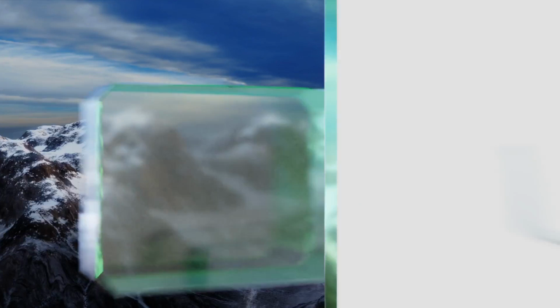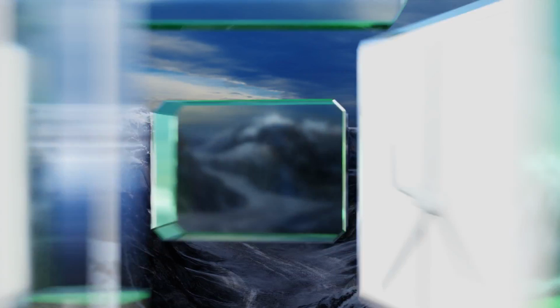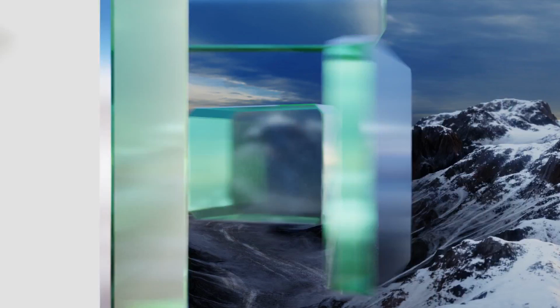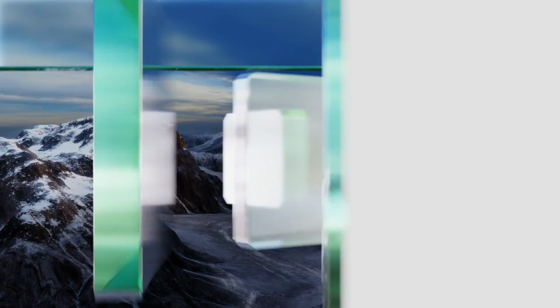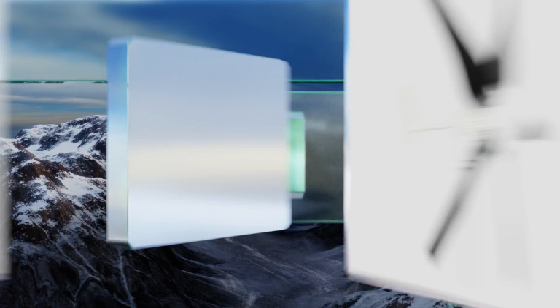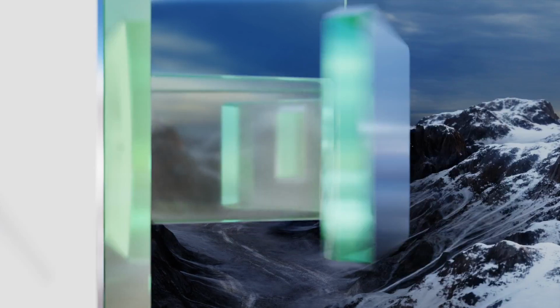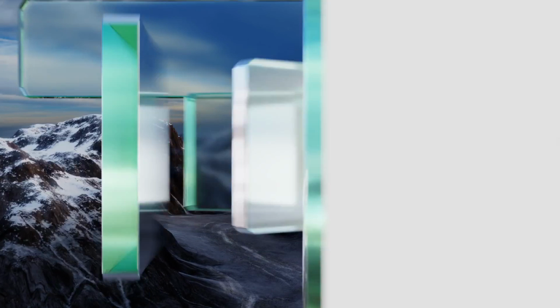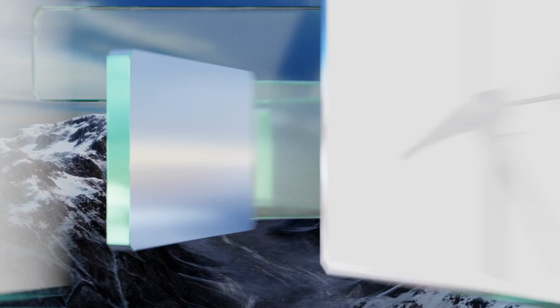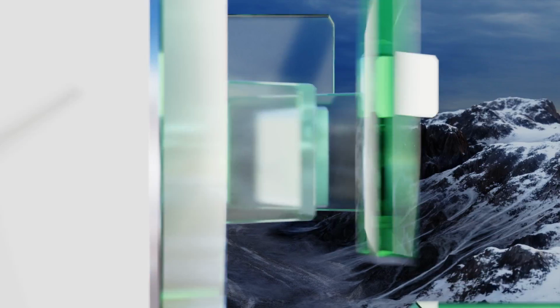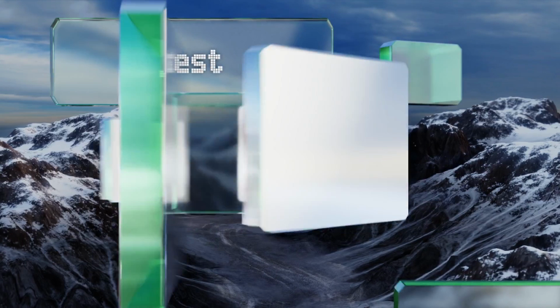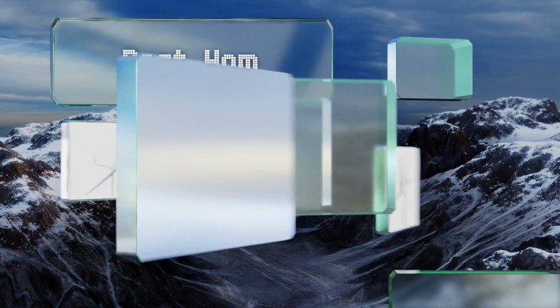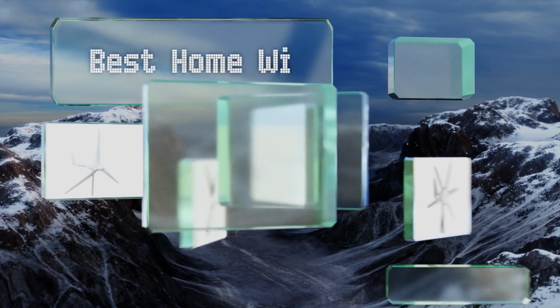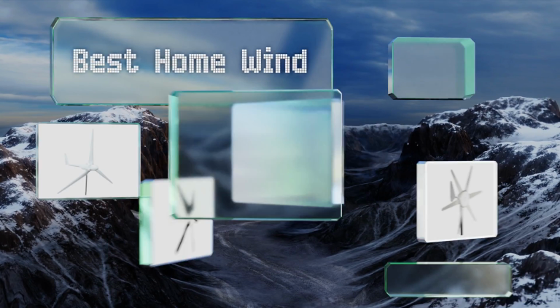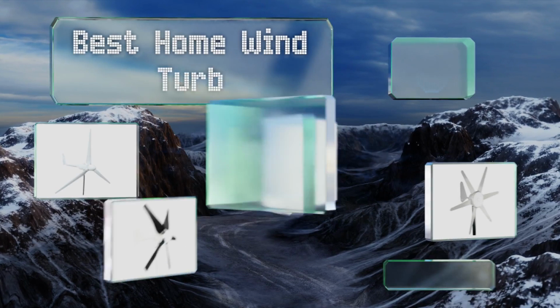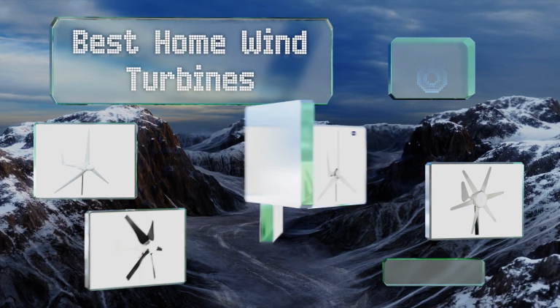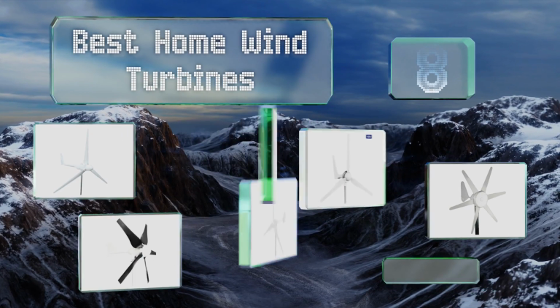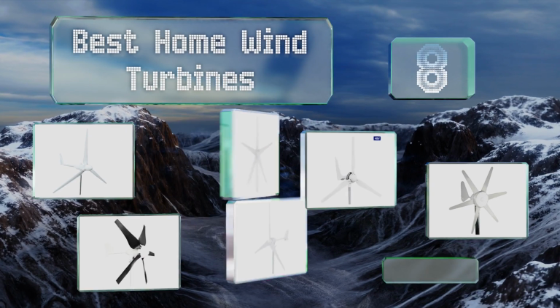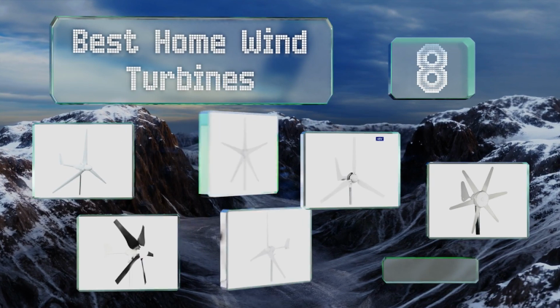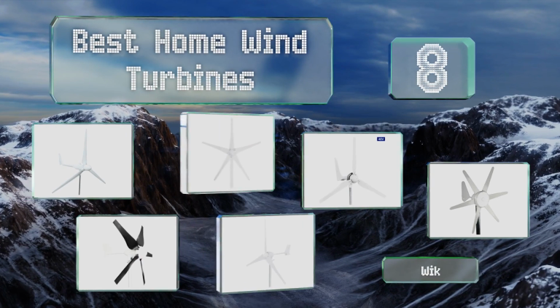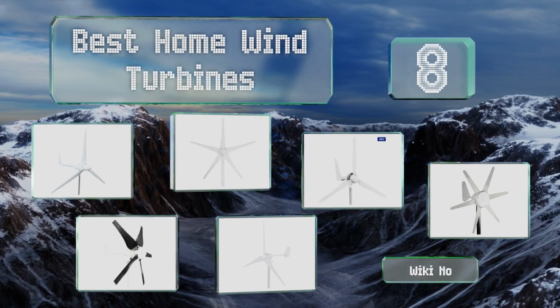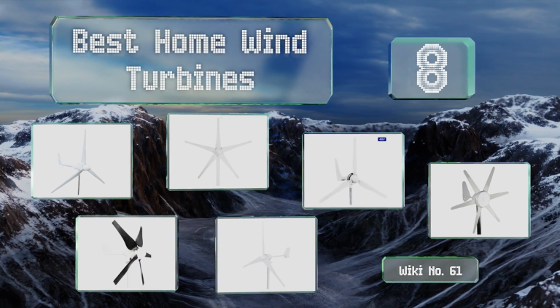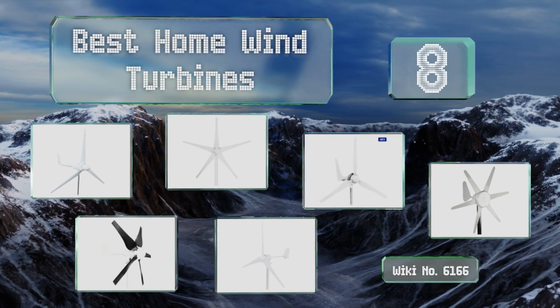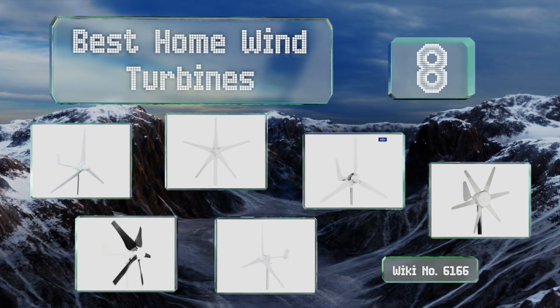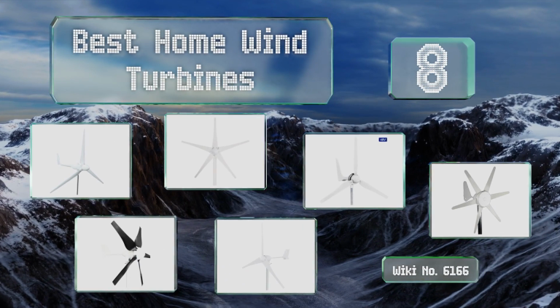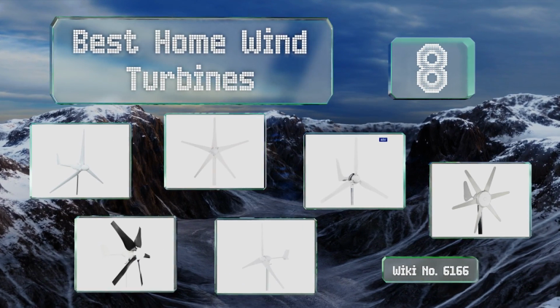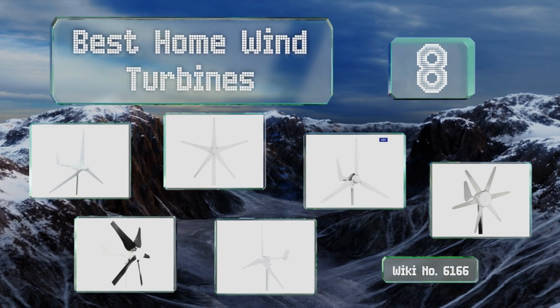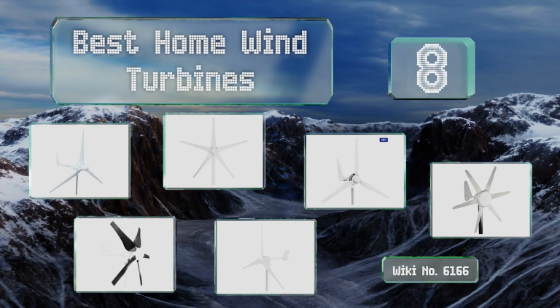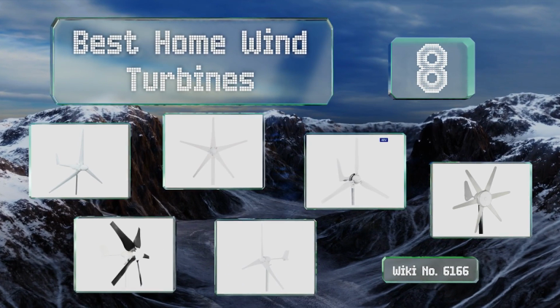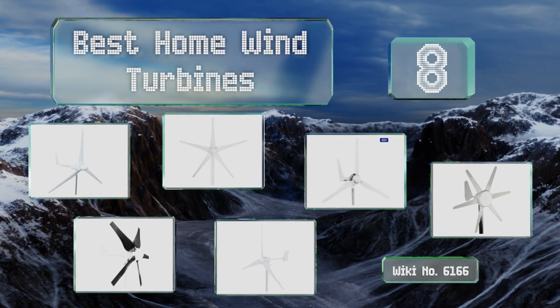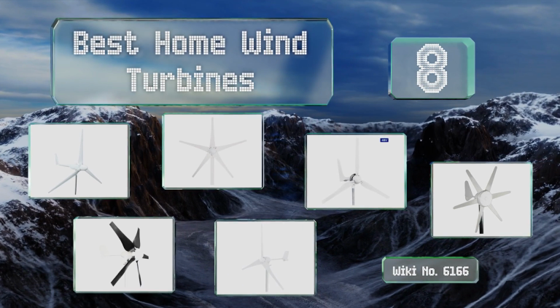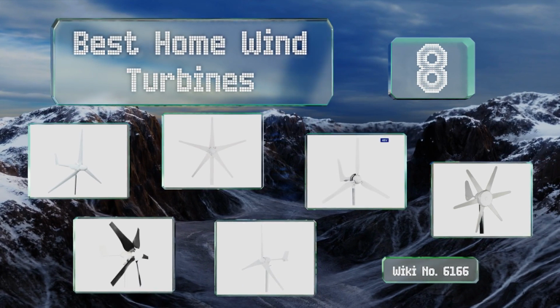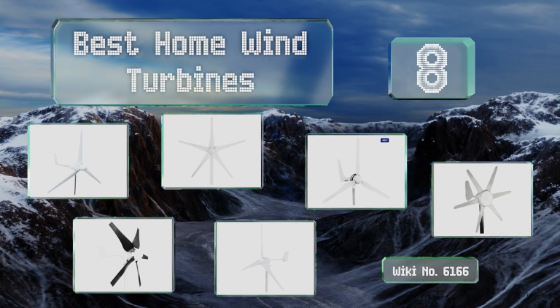EasyVid presents the eight best home wind turbines. Let's get started with the list.